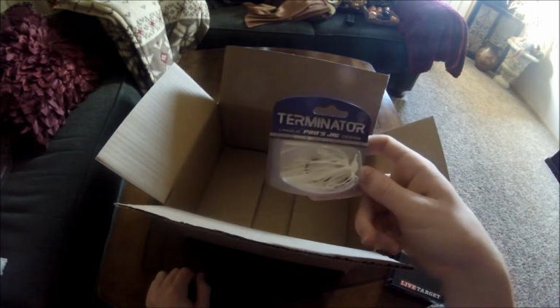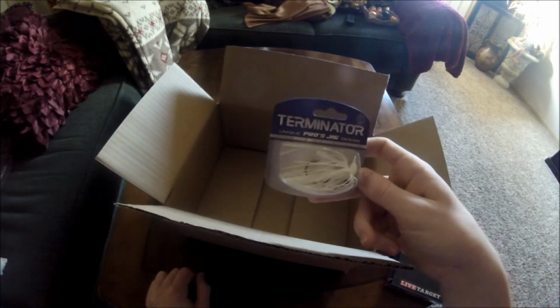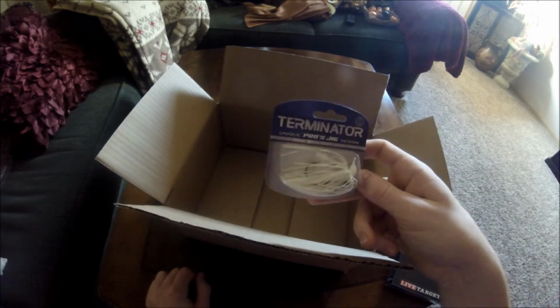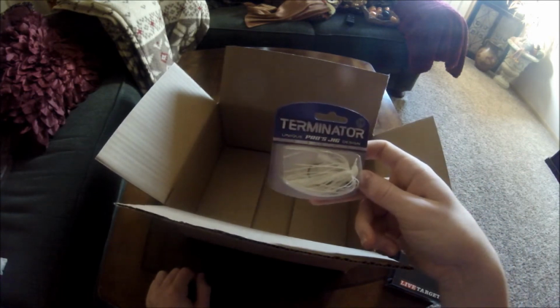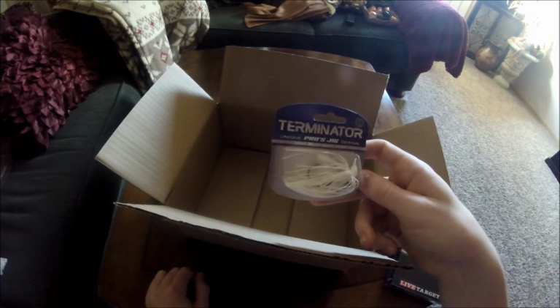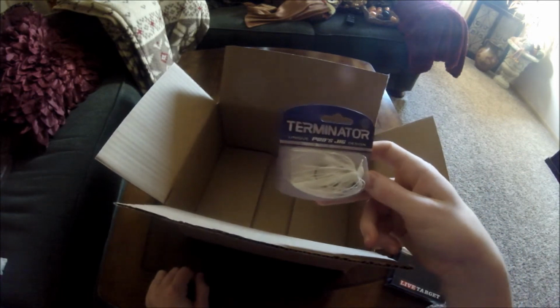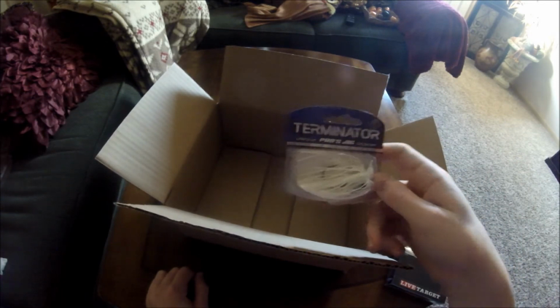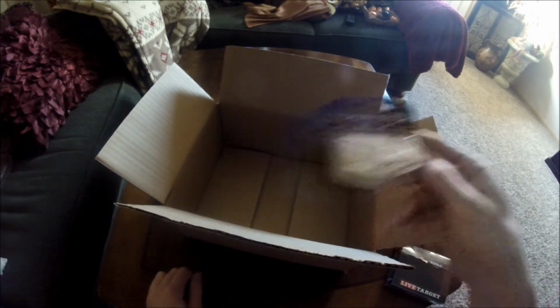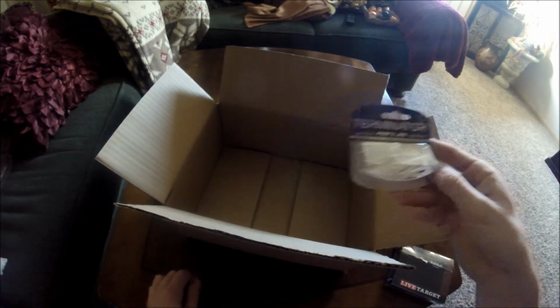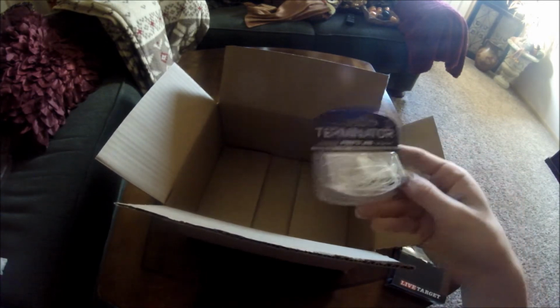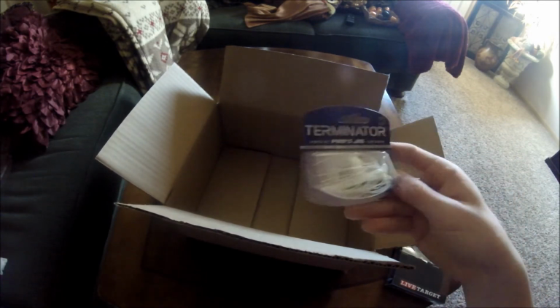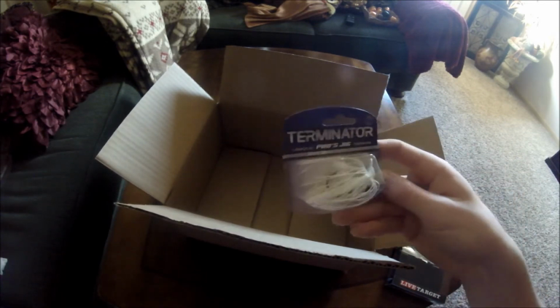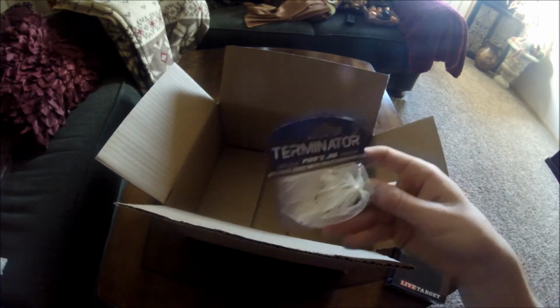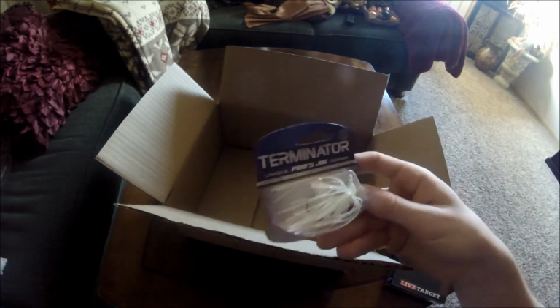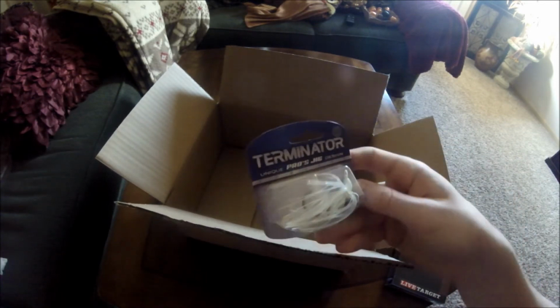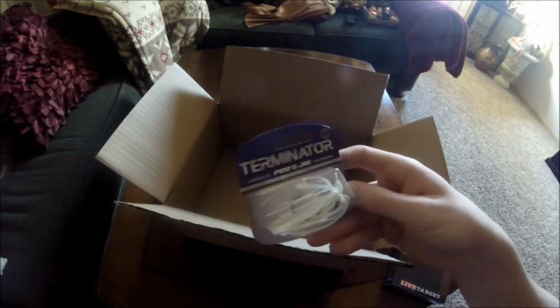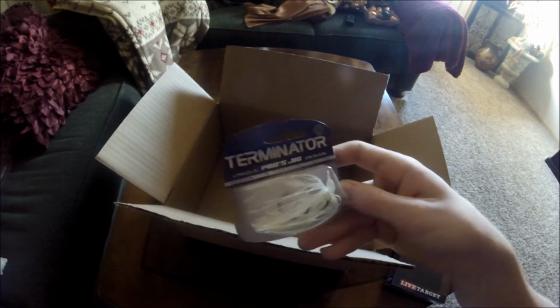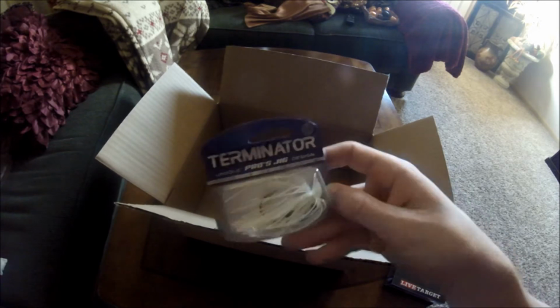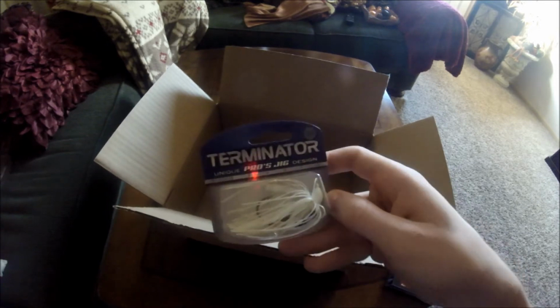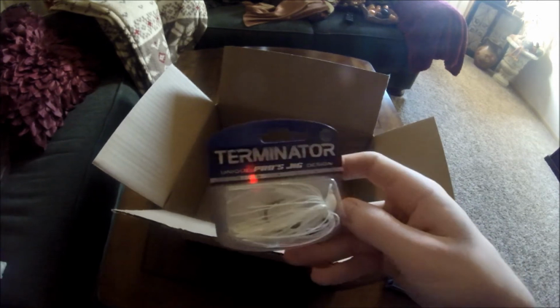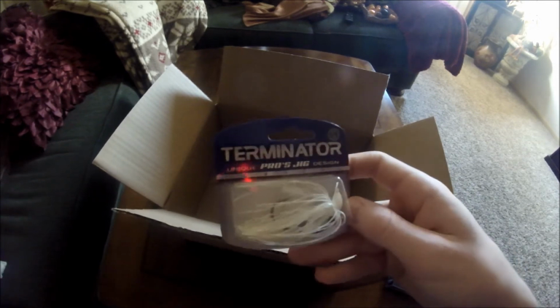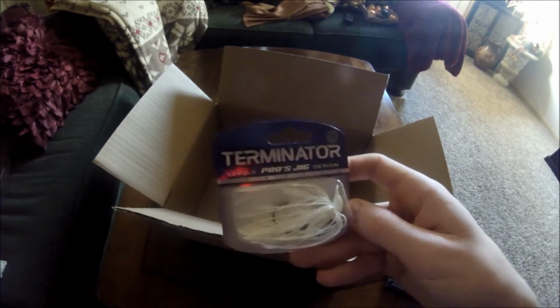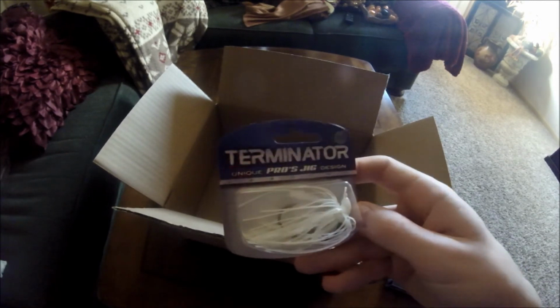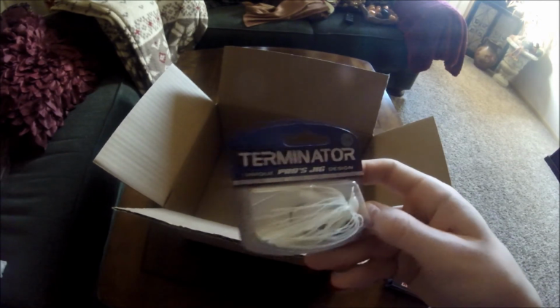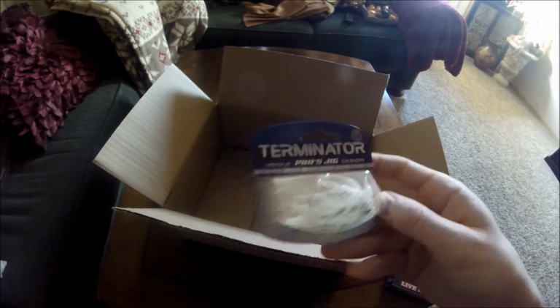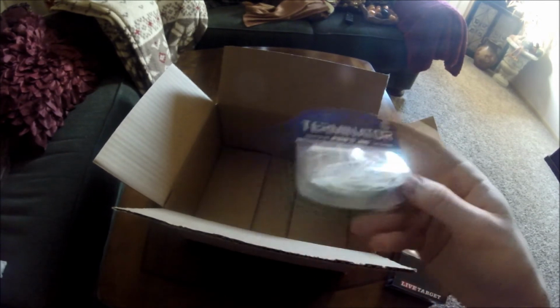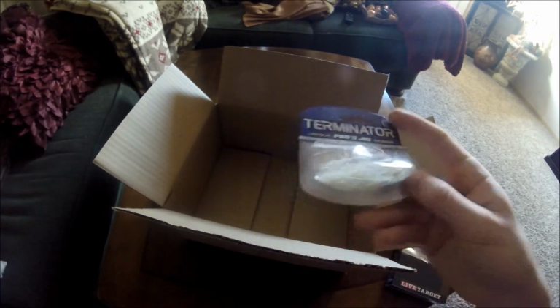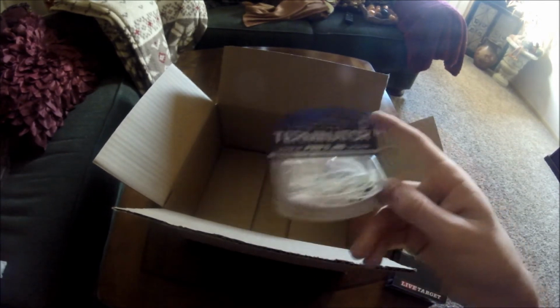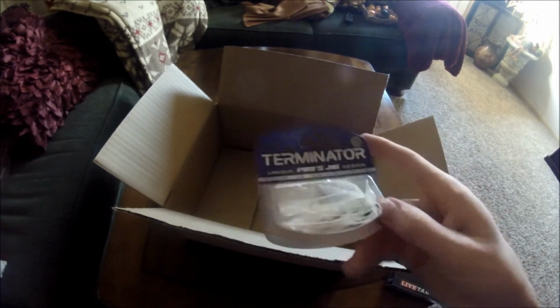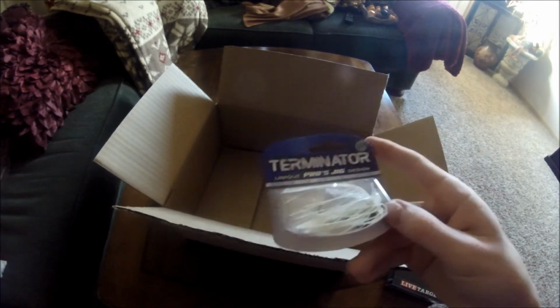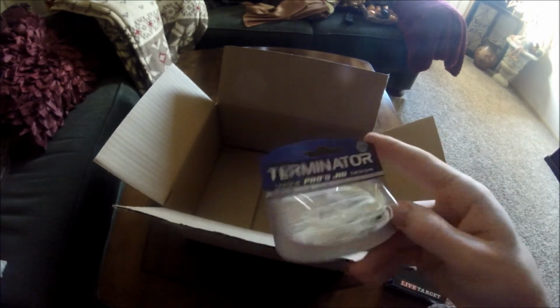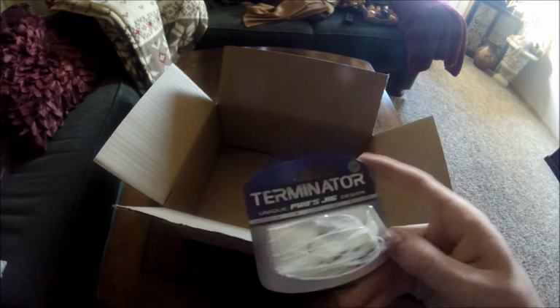Here we have the last one — looks like a simple skirt, quarter ounce. Awesome. I'm pretty happy with all of these, they're really awesome.